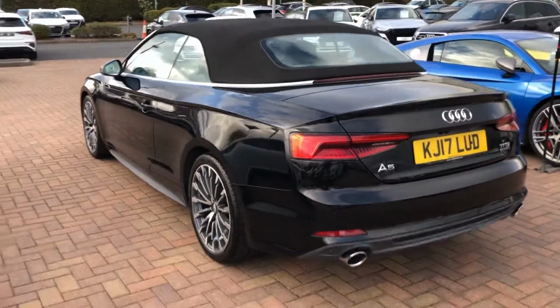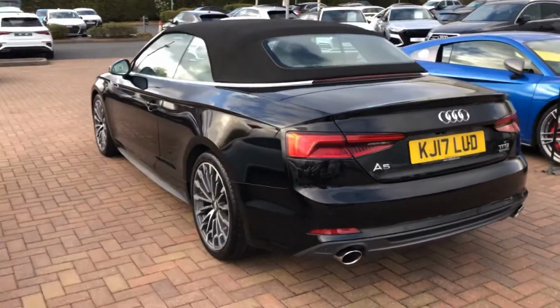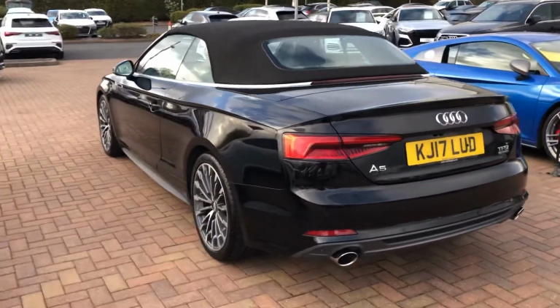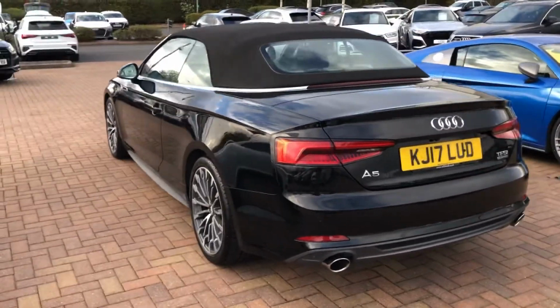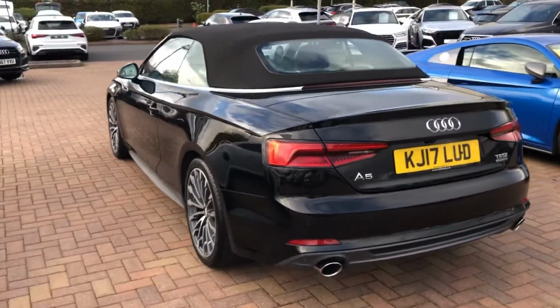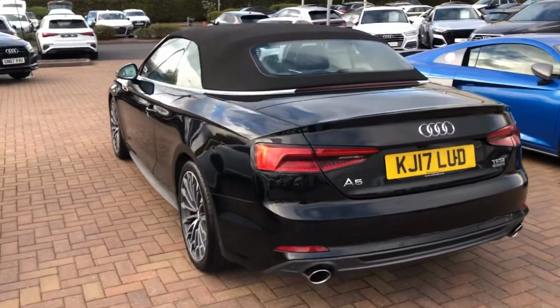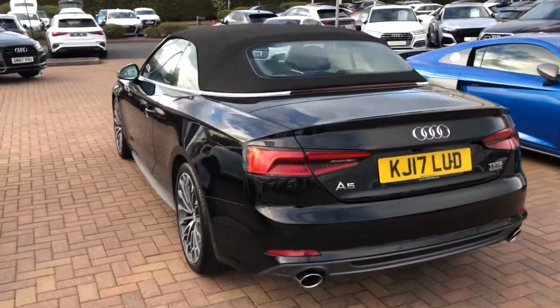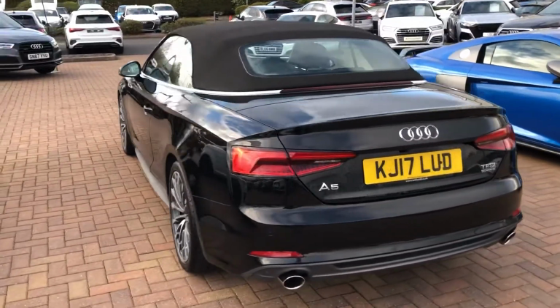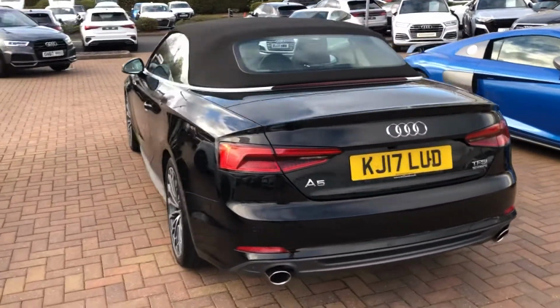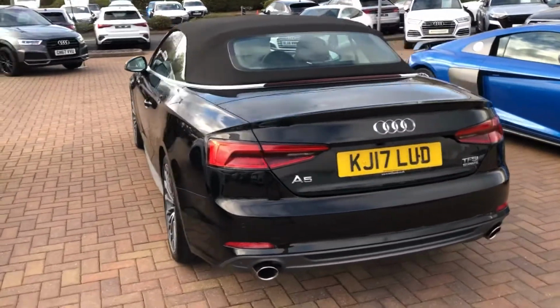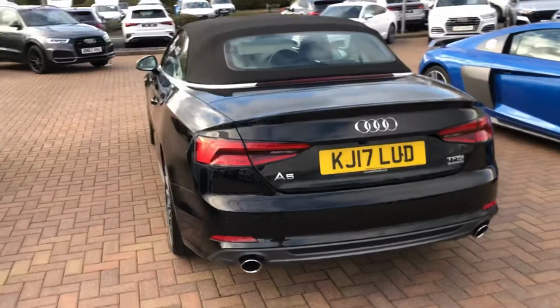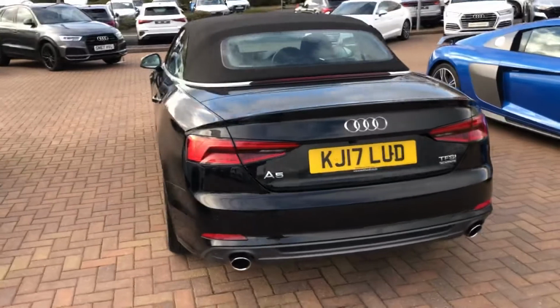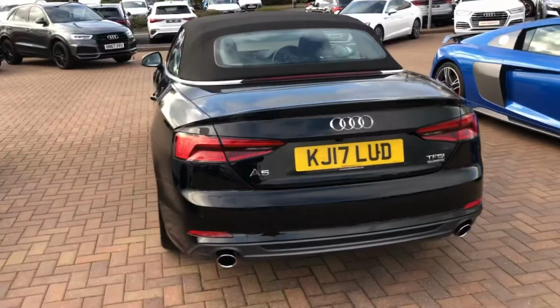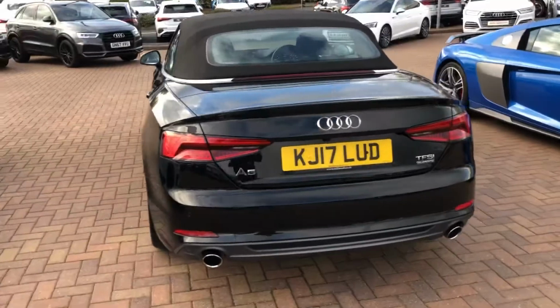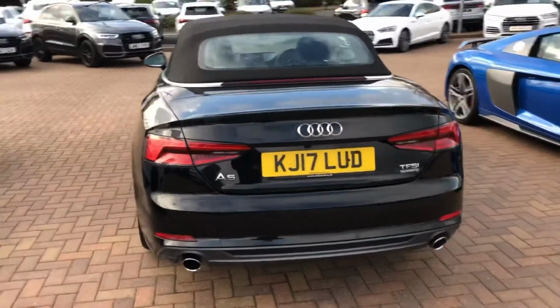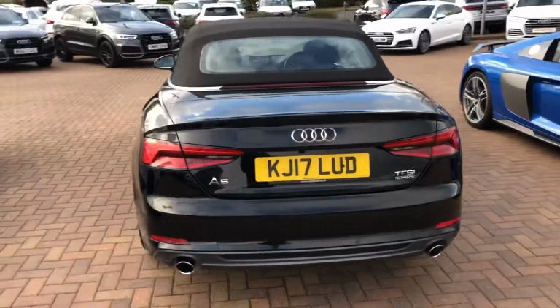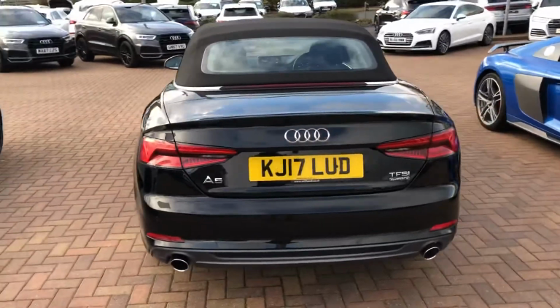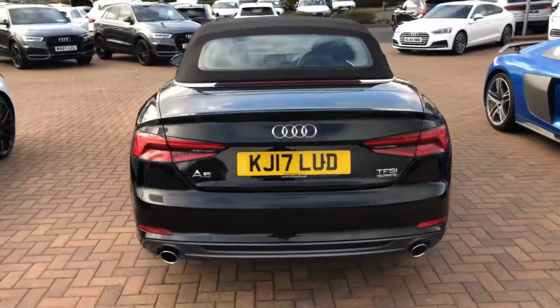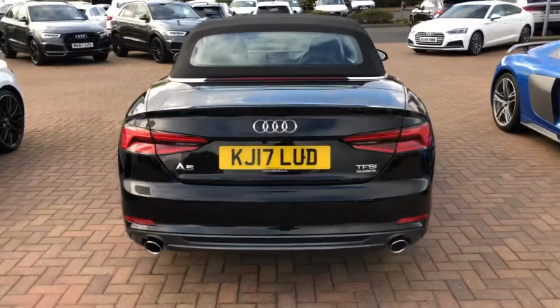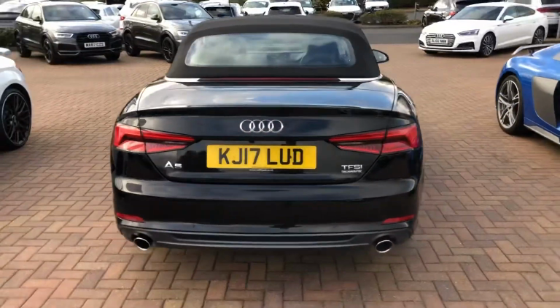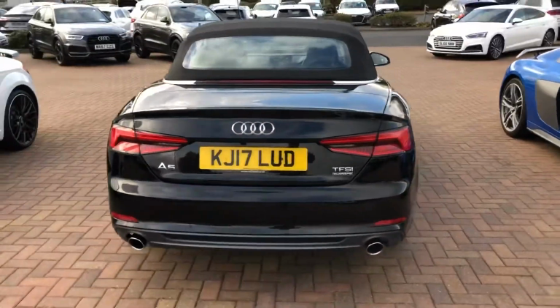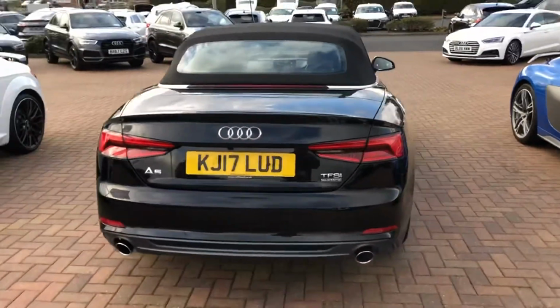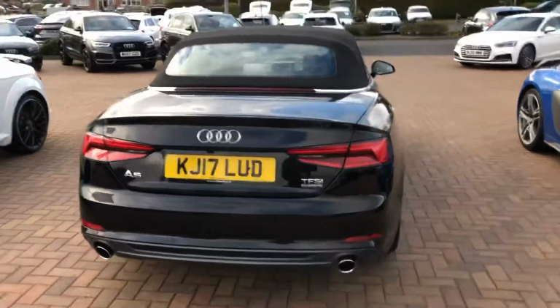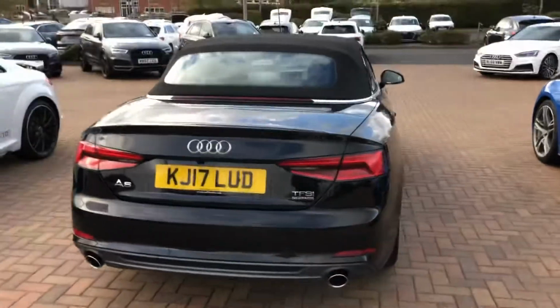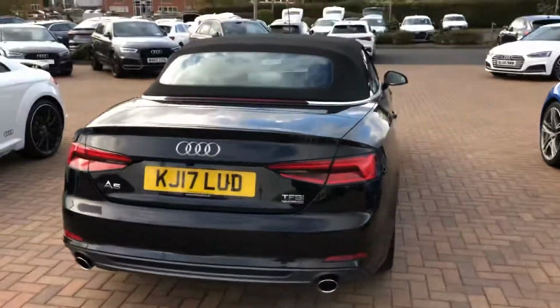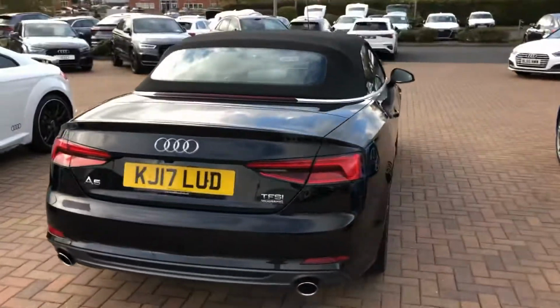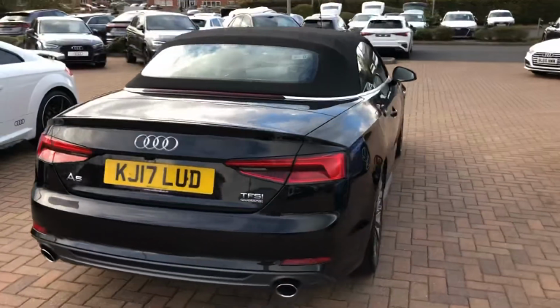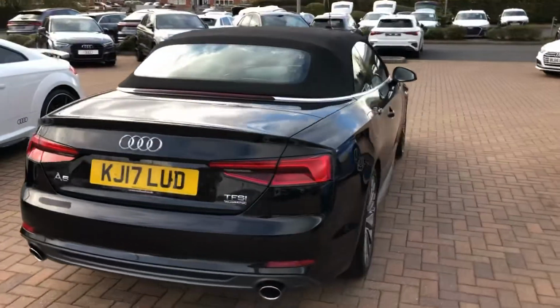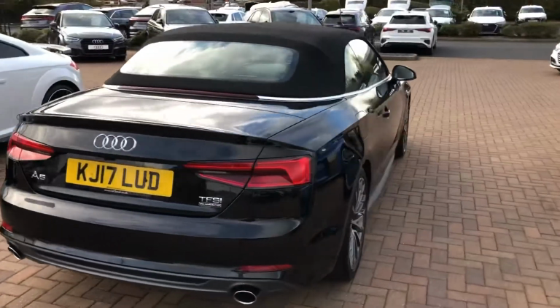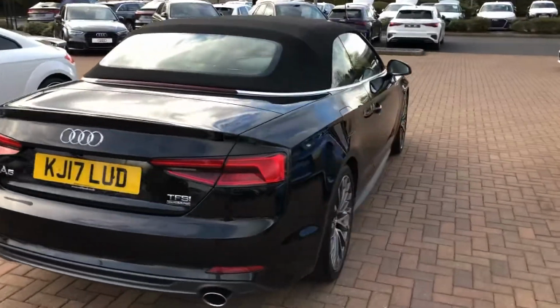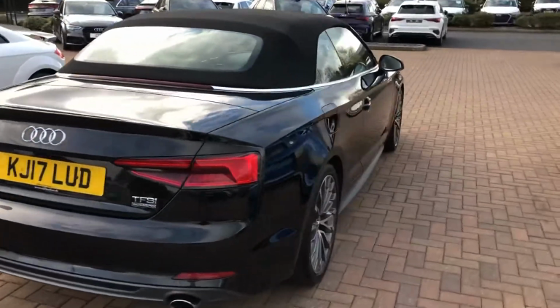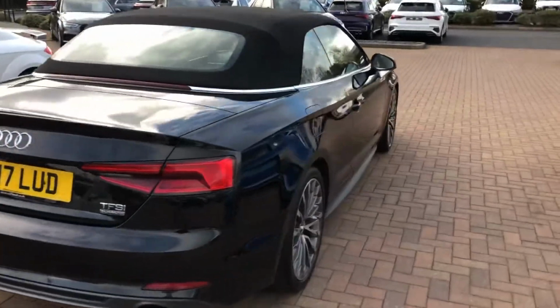All of our Audi approved vehicles do come with a 12 month warranty and 12 month roadside assist system.